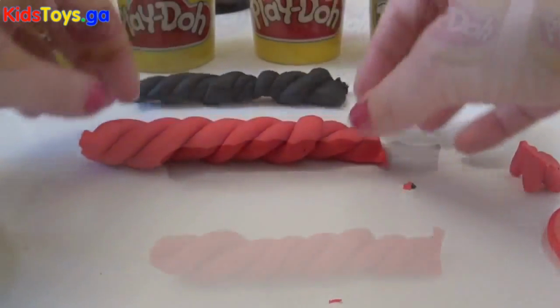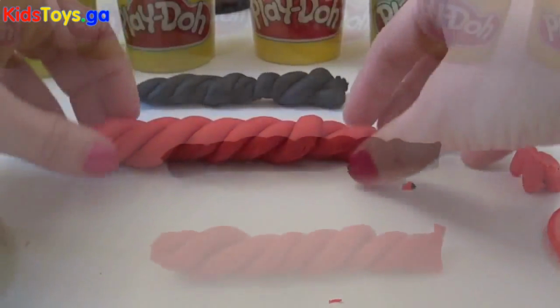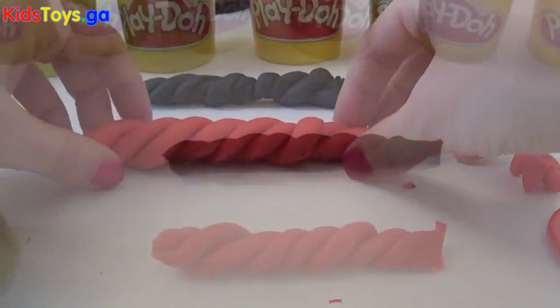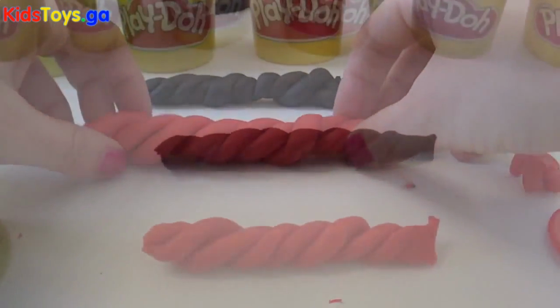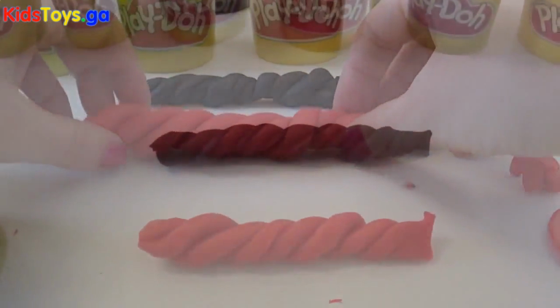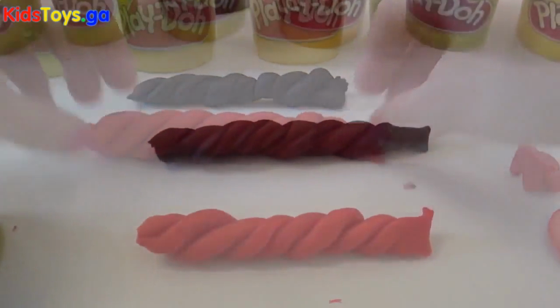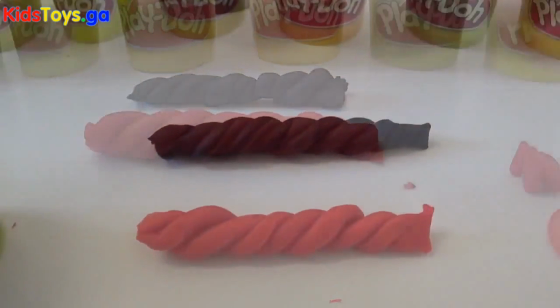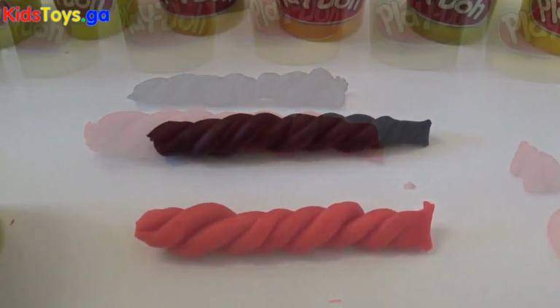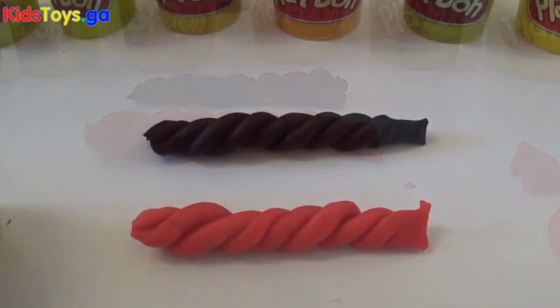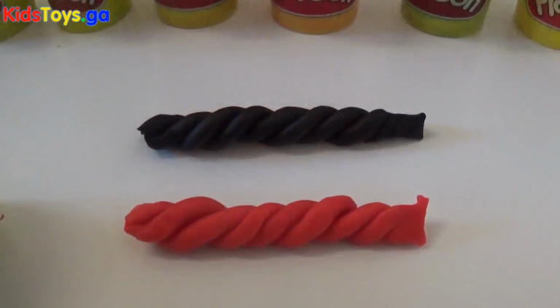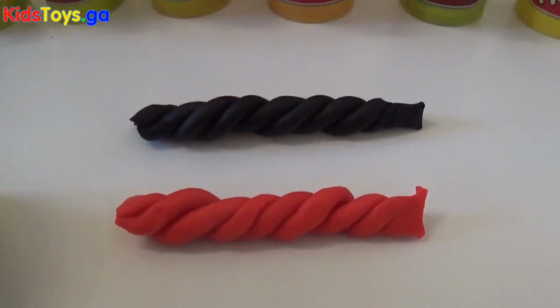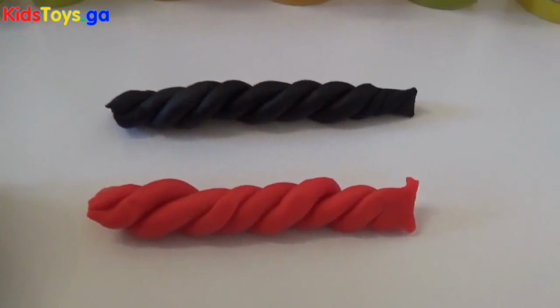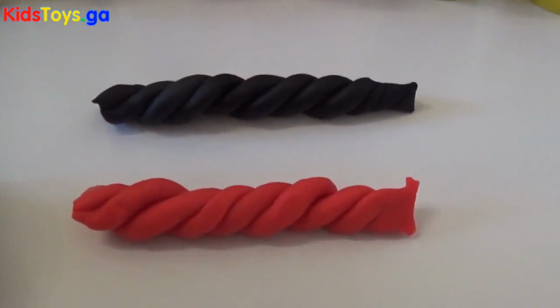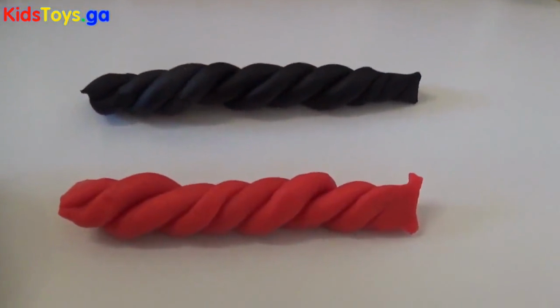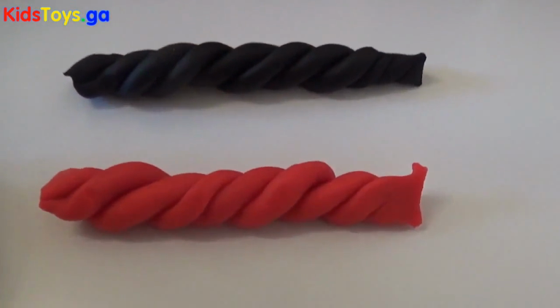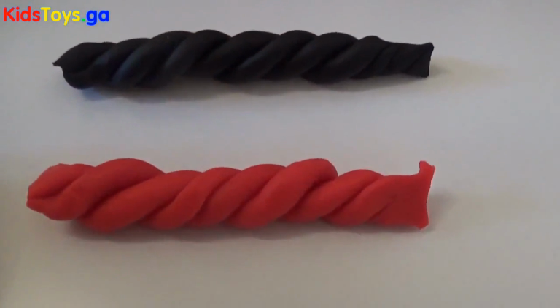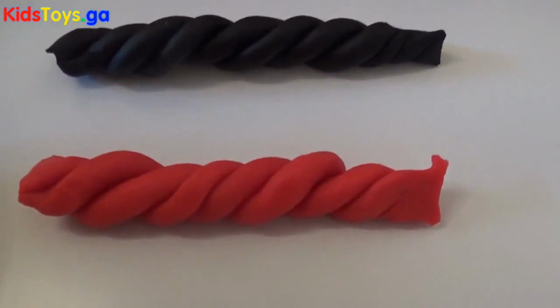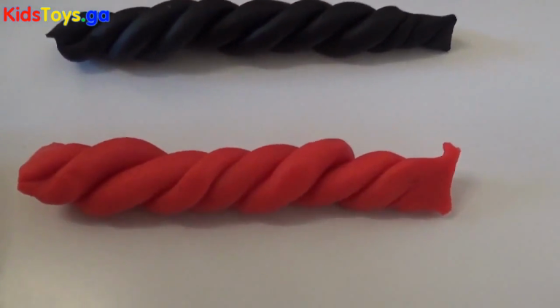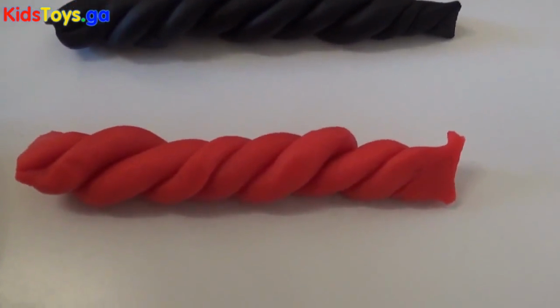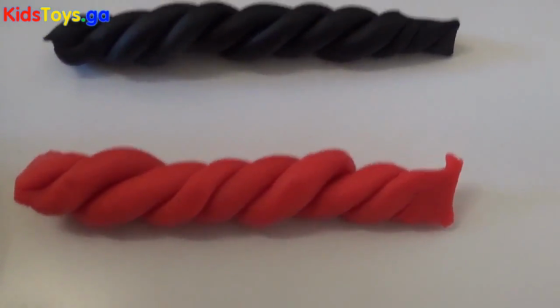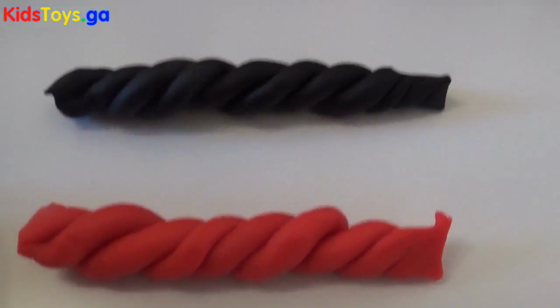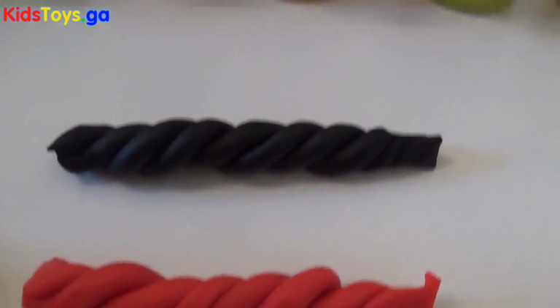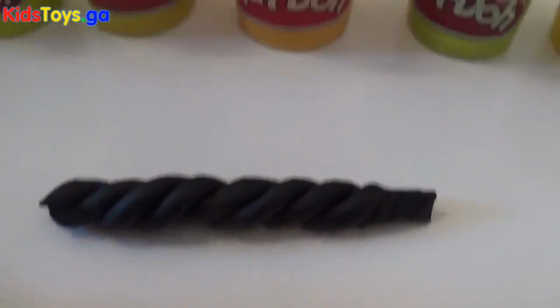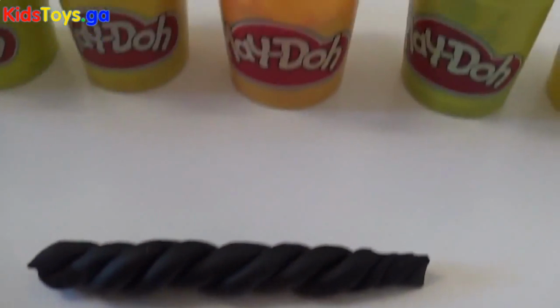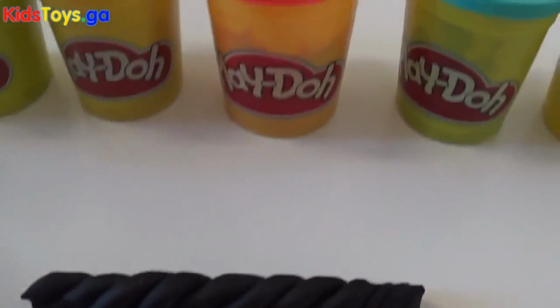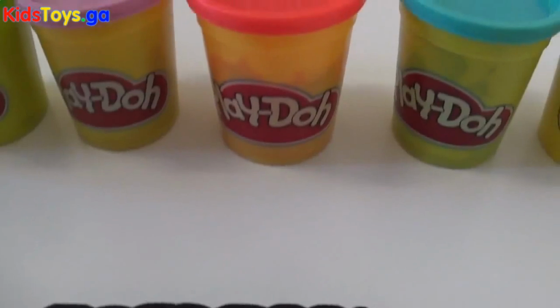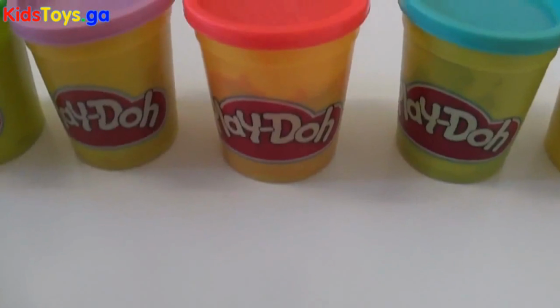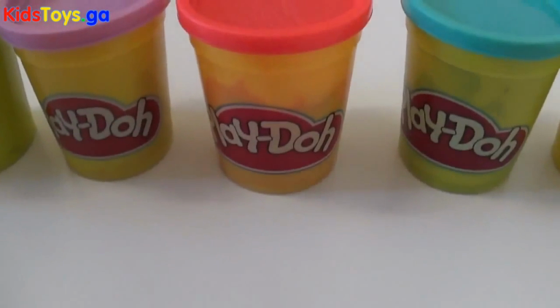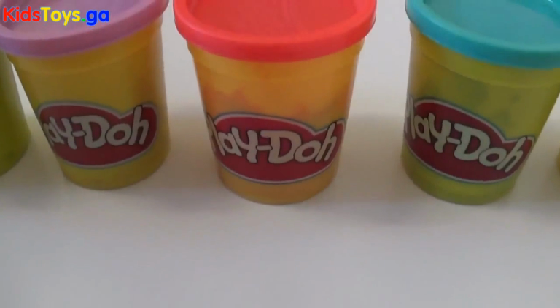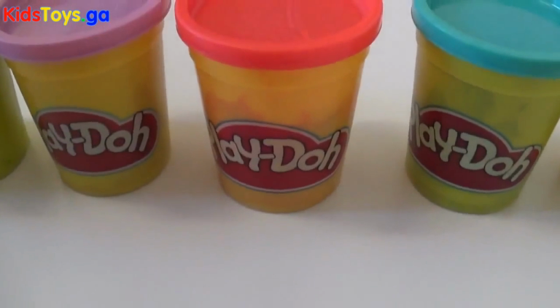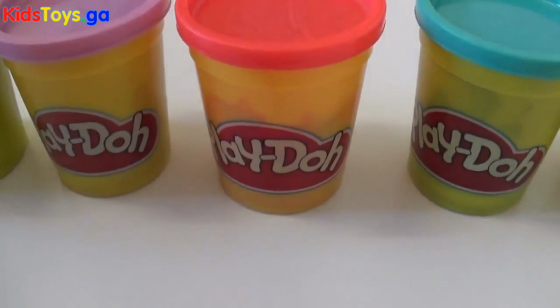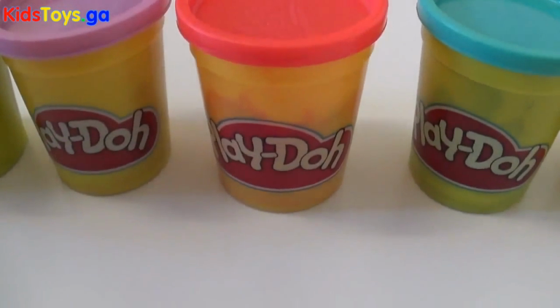Join us next time for more adventures with Play-Doh.